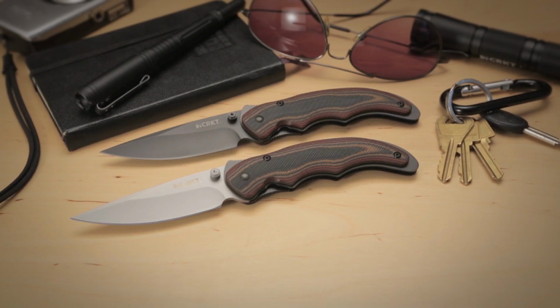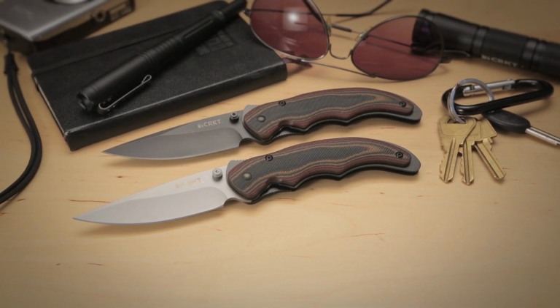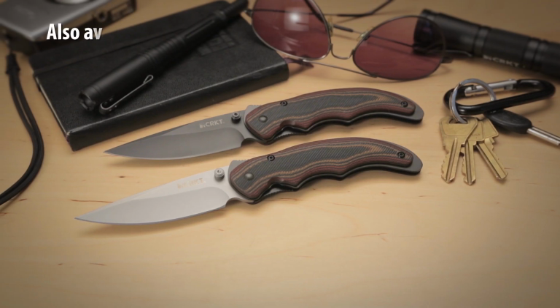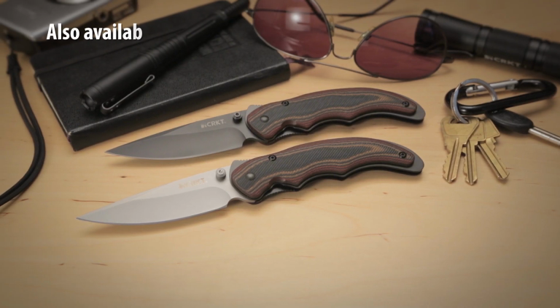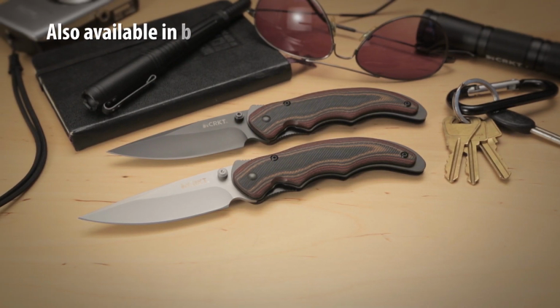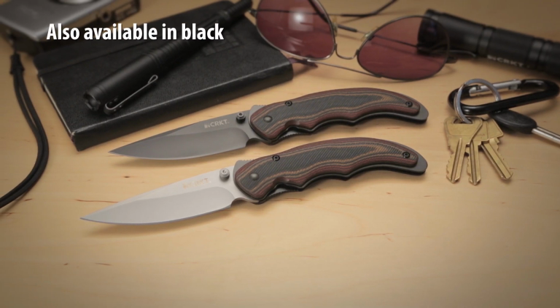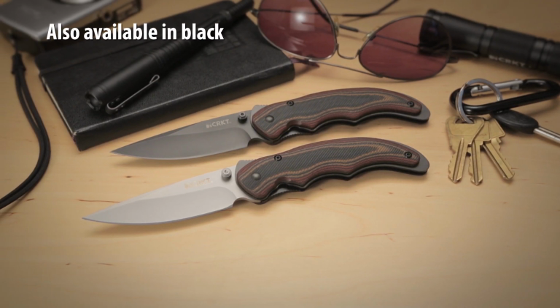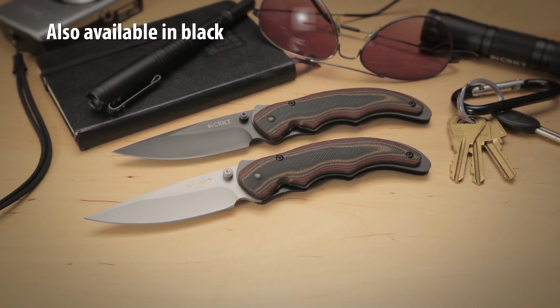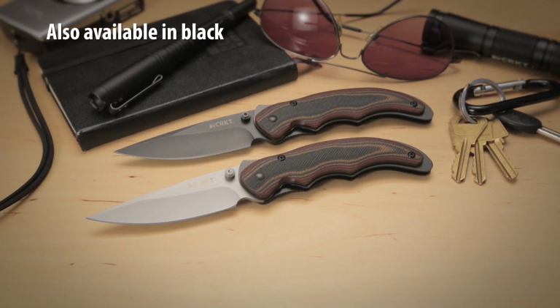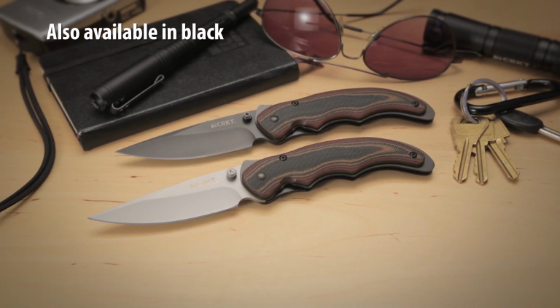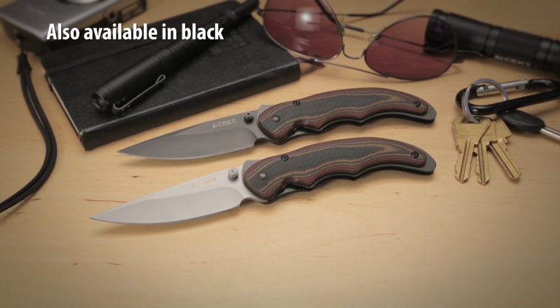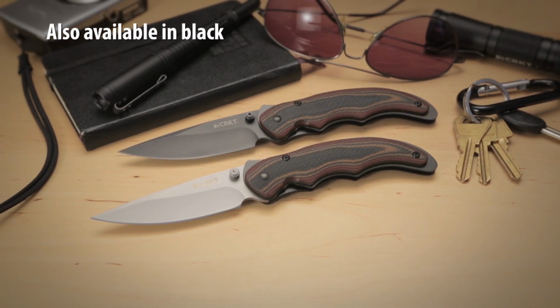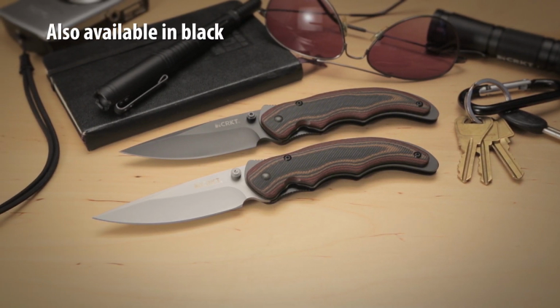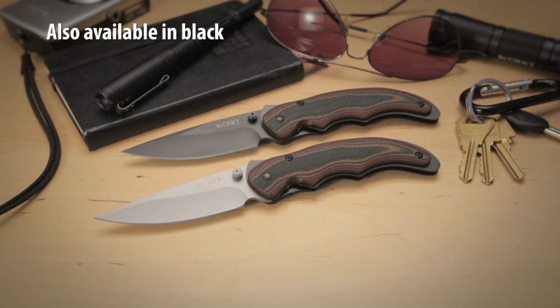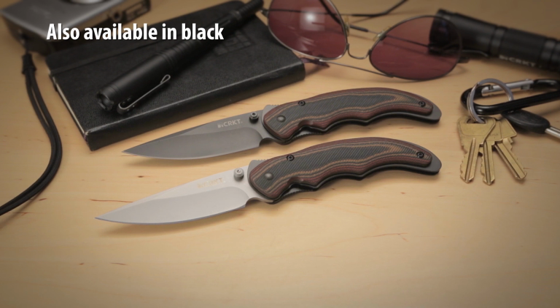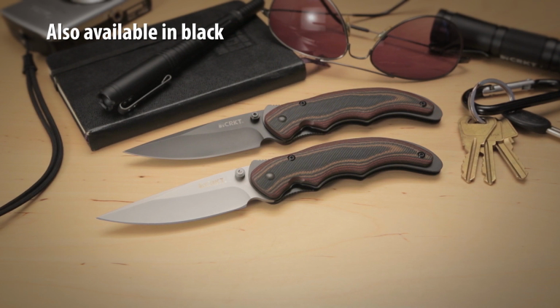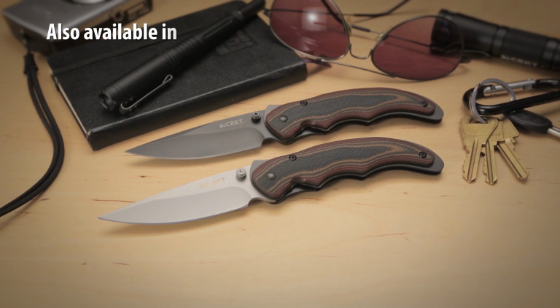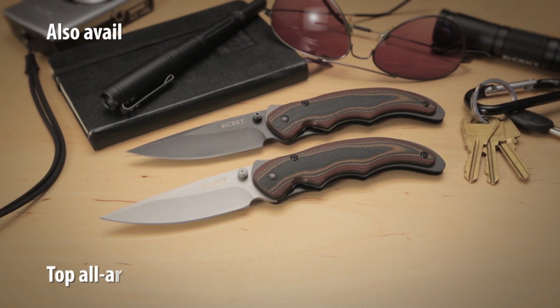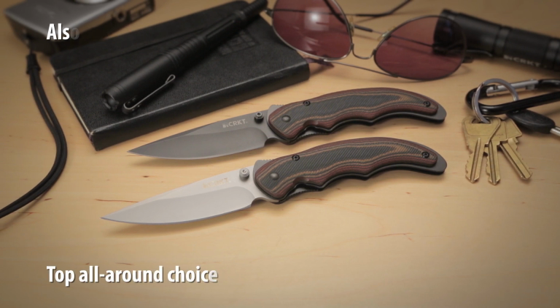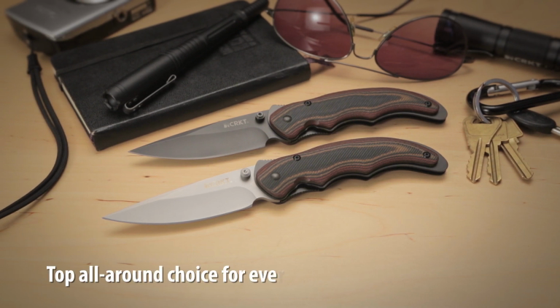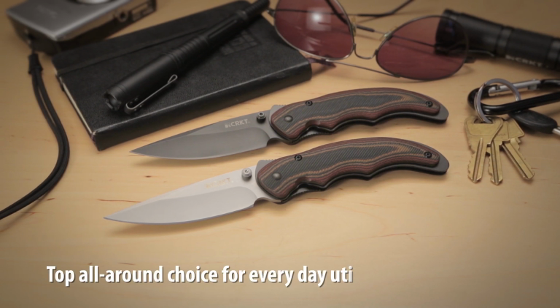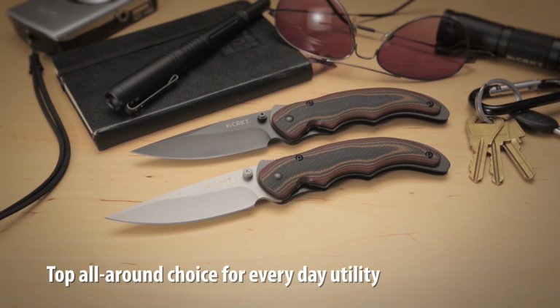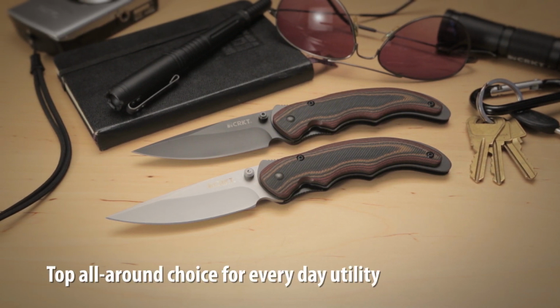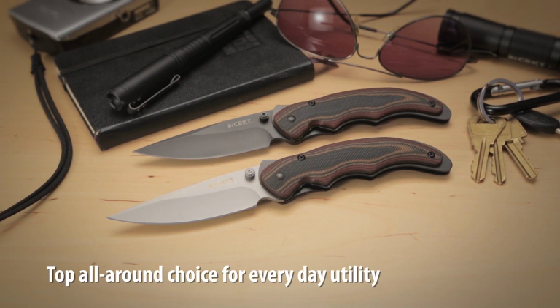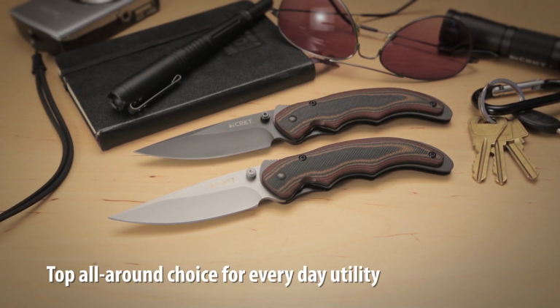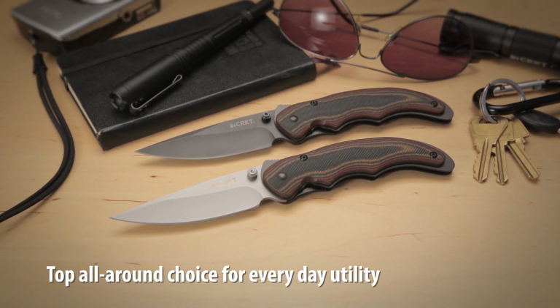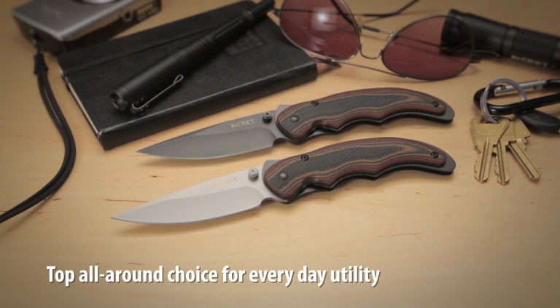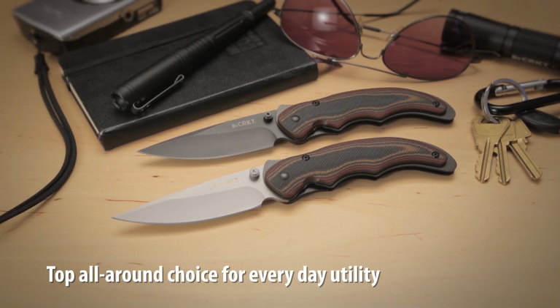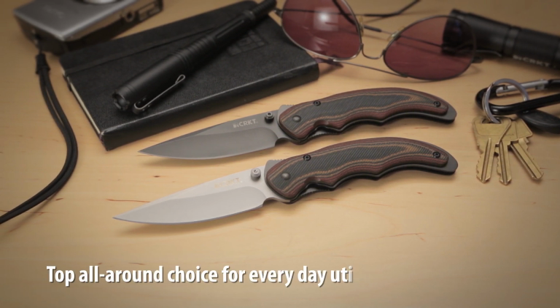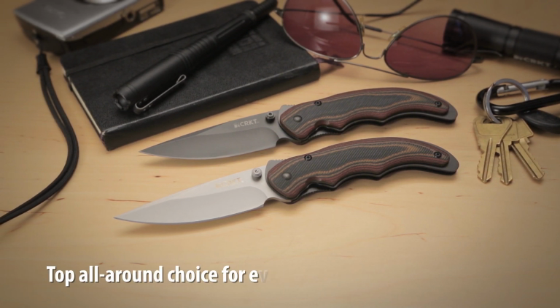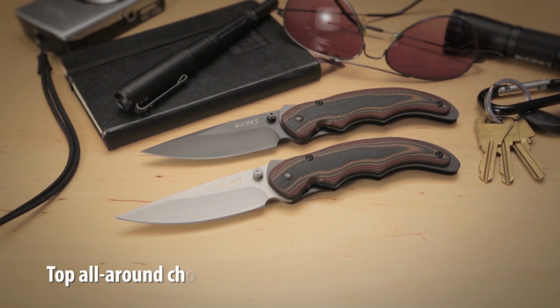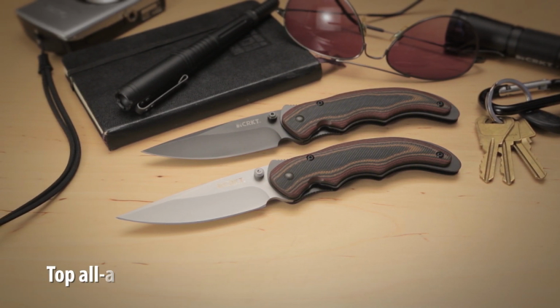The Endorser — an award winning knife that provides exceptional everyday utility at a comfortable price for your pocket.